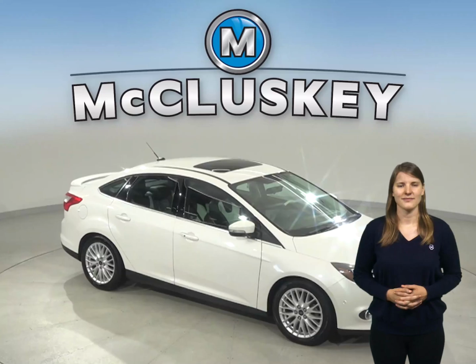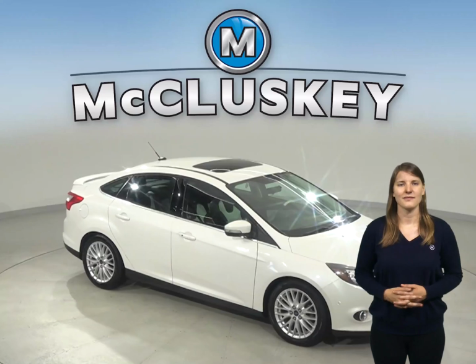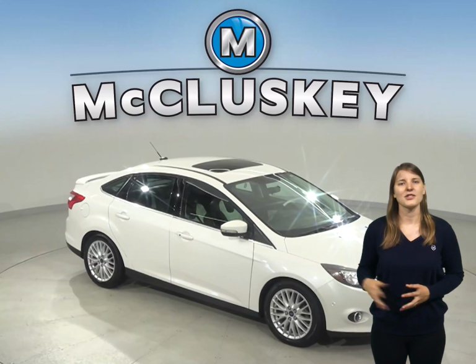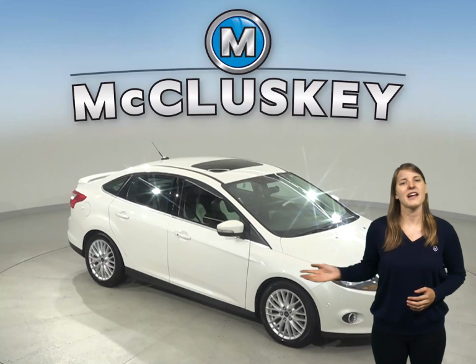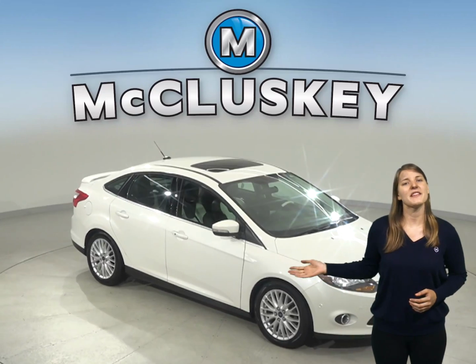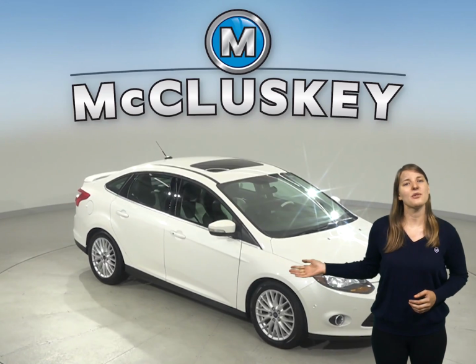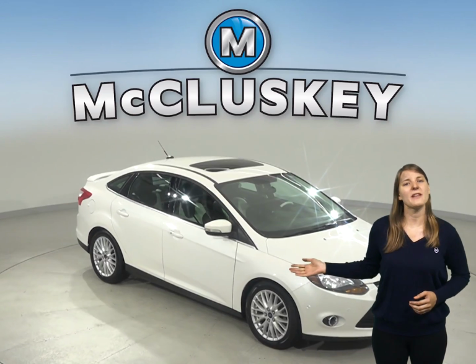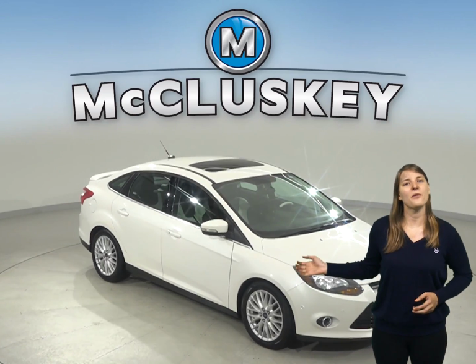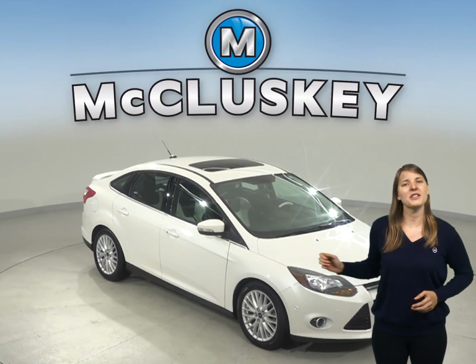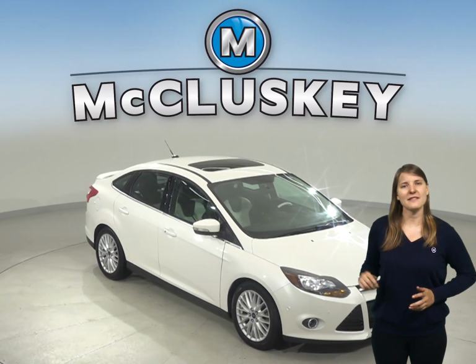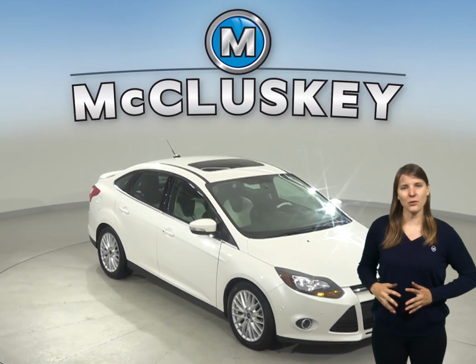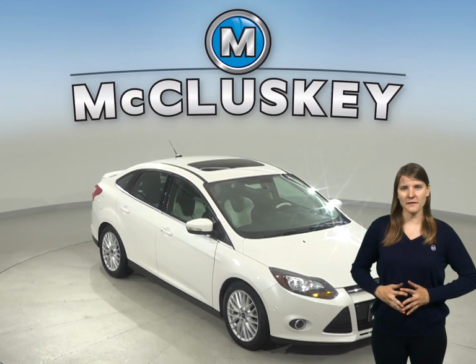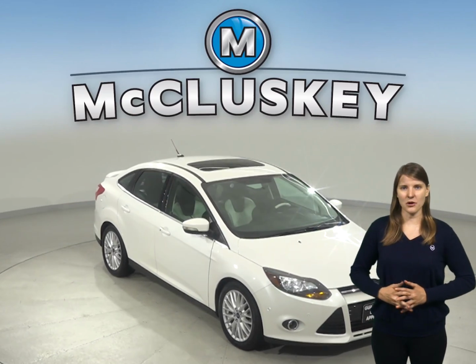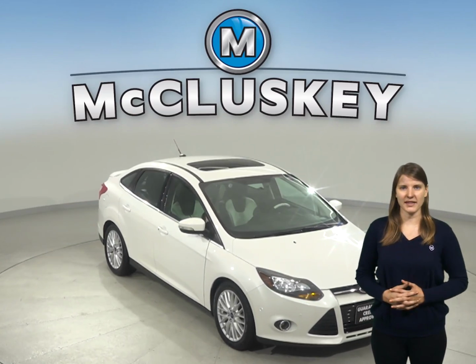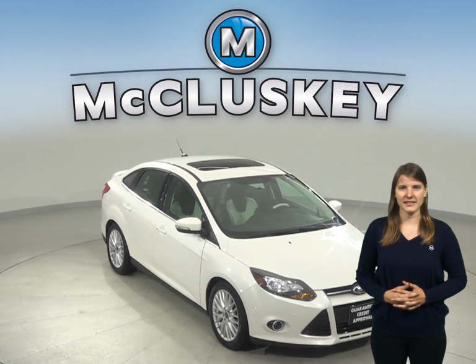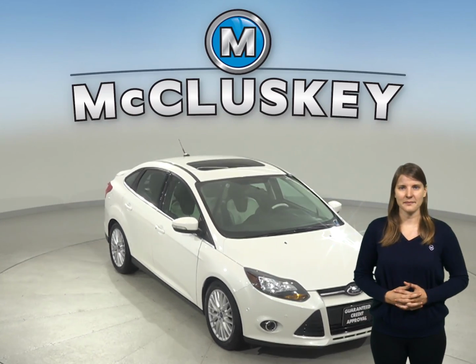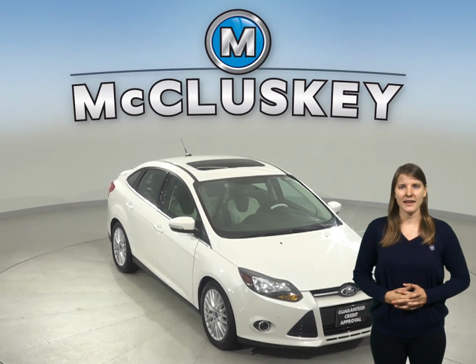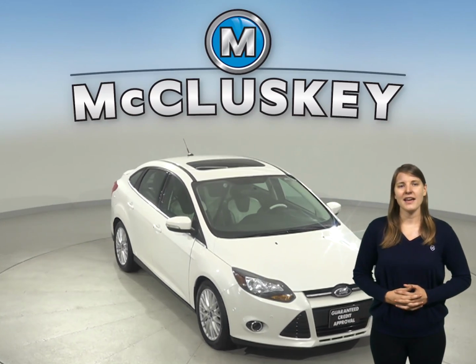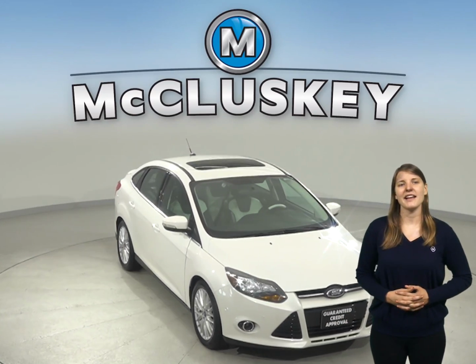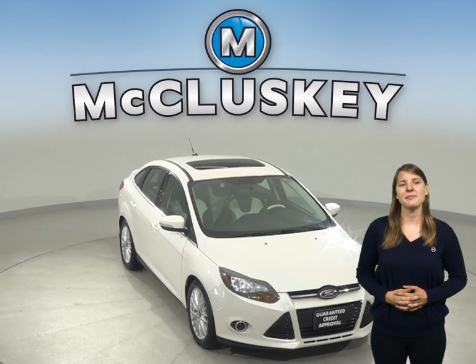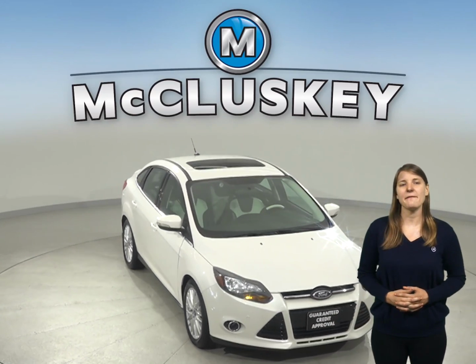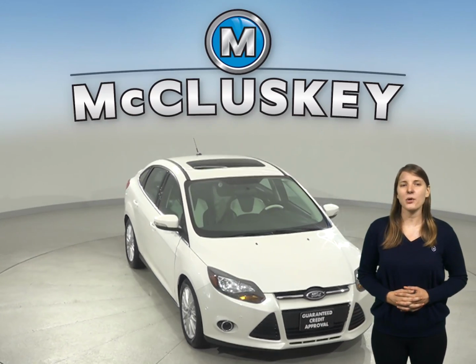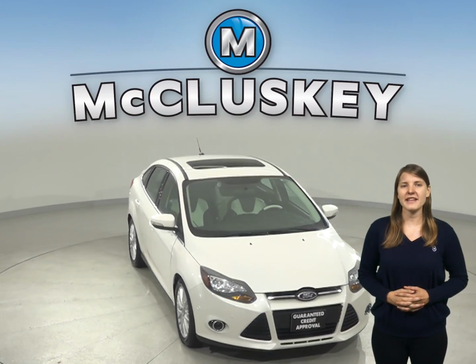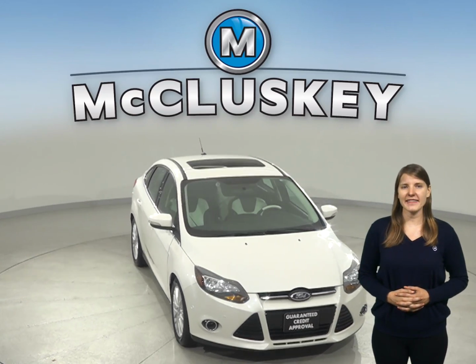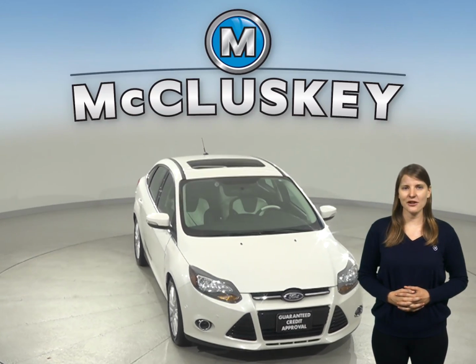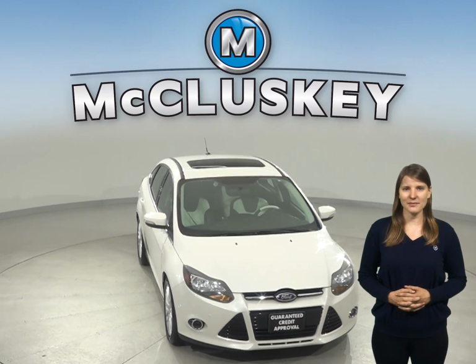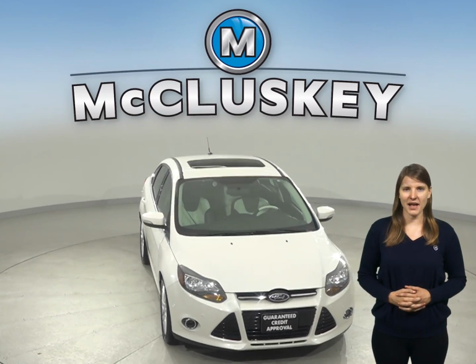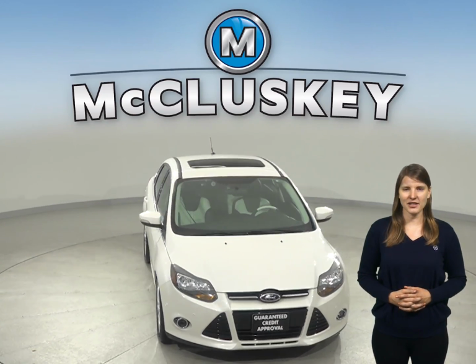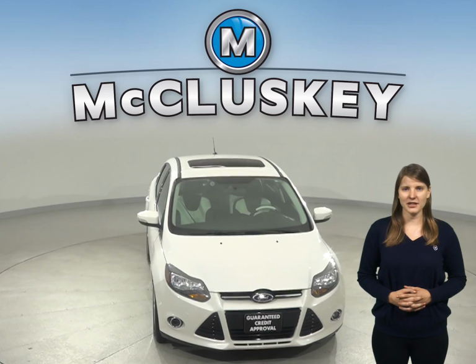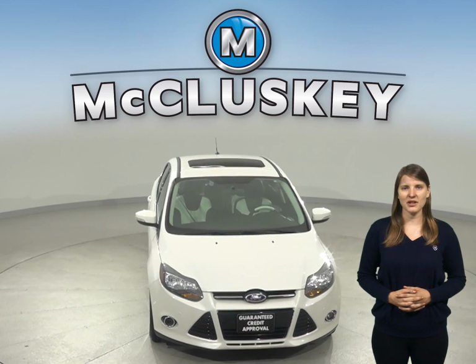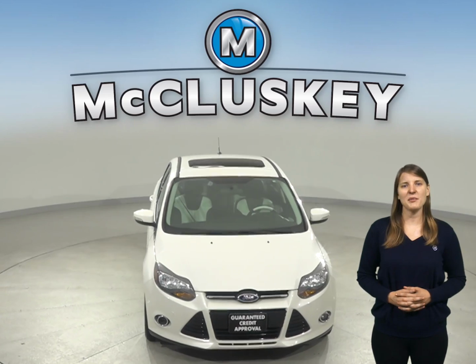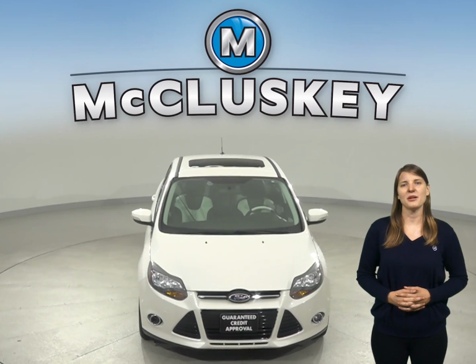Check out this 2014 Ford Focus. It has about 48,000 miles on the odometer.